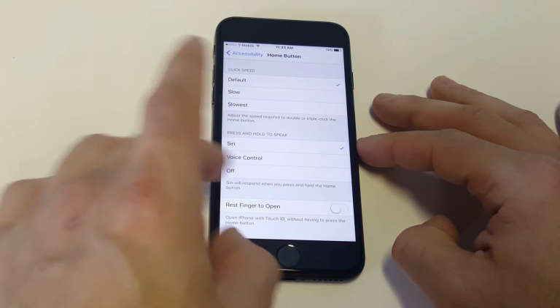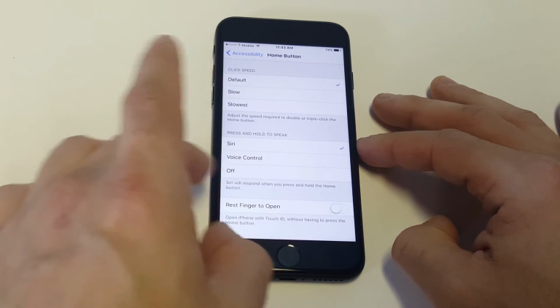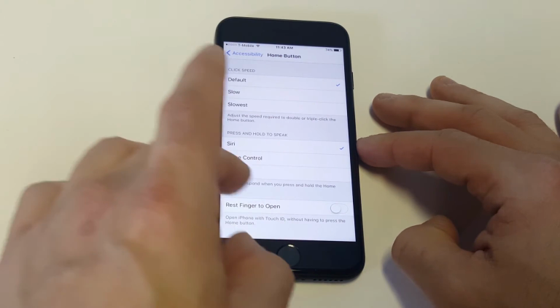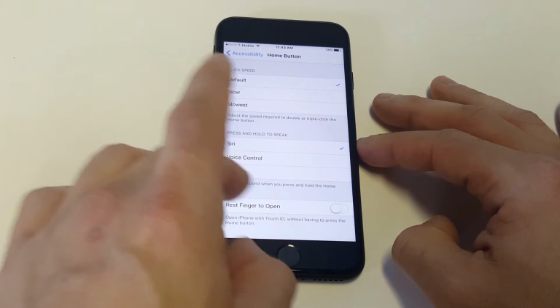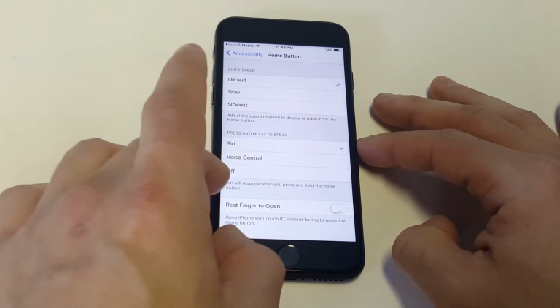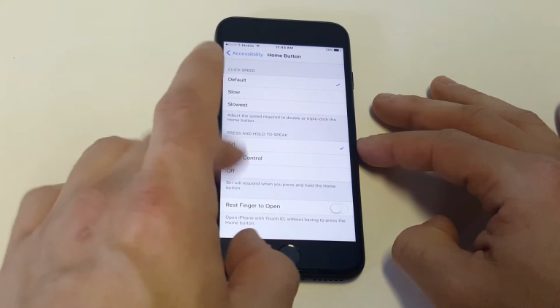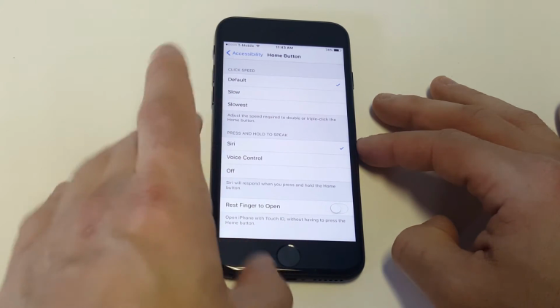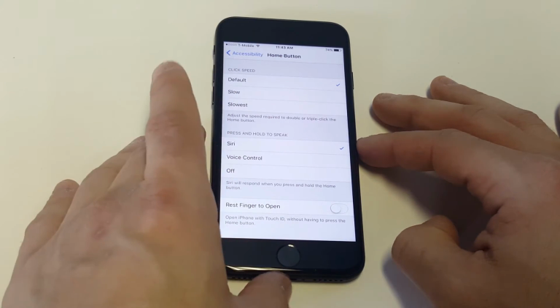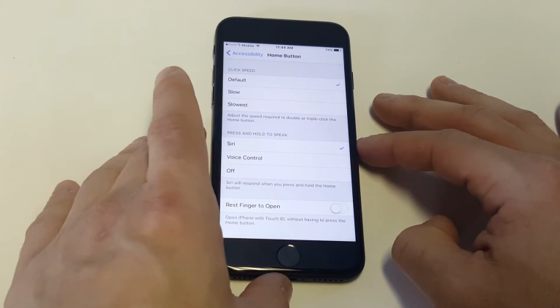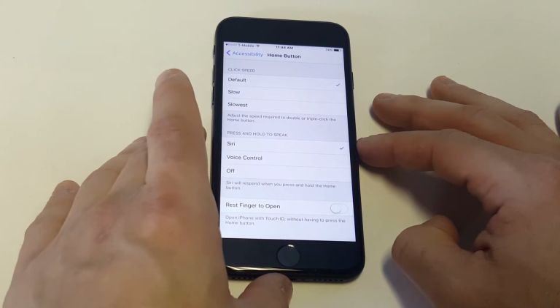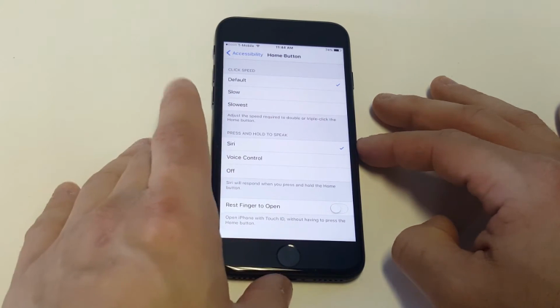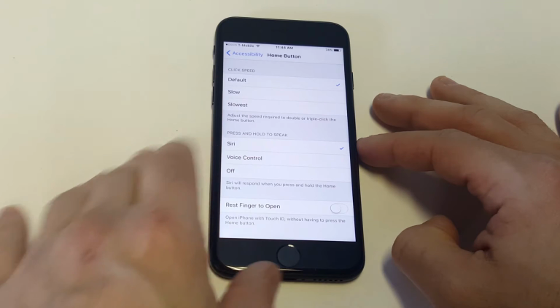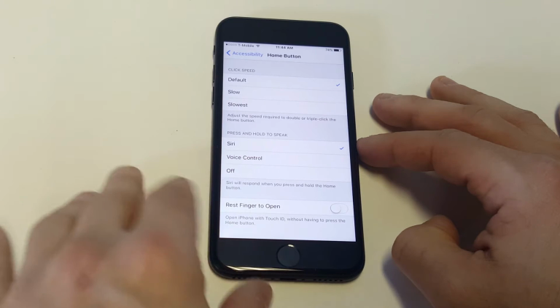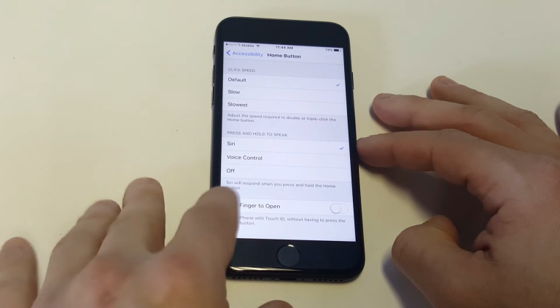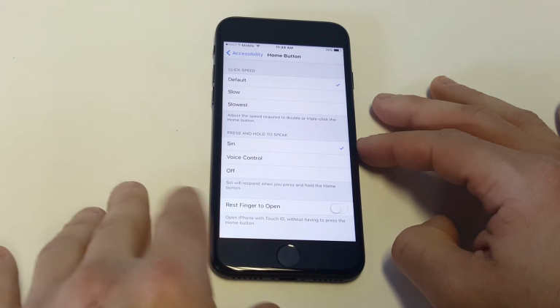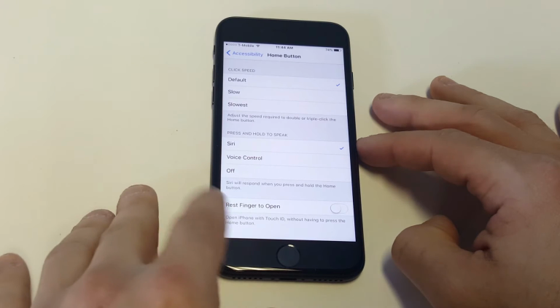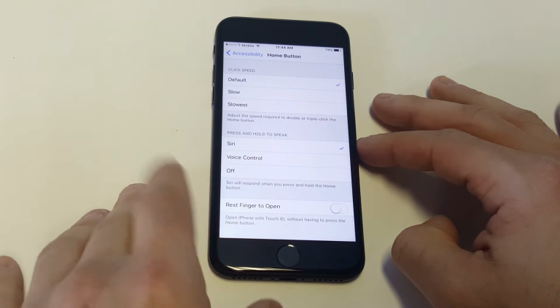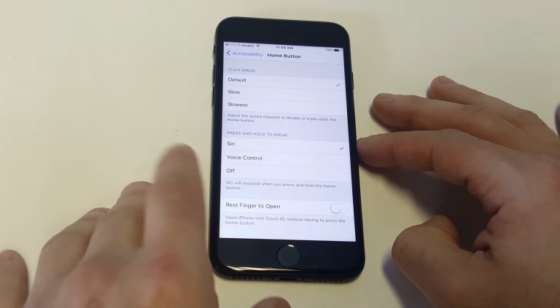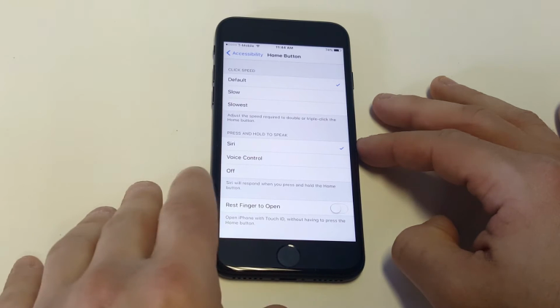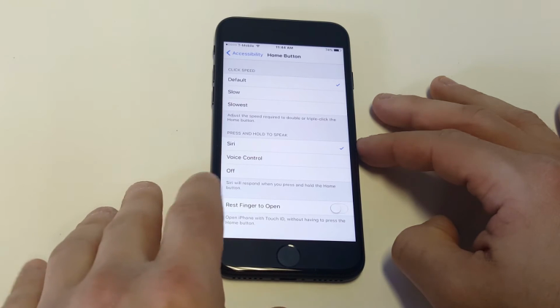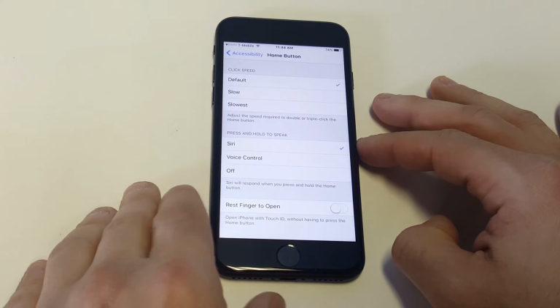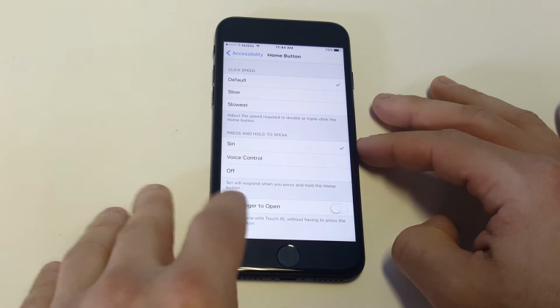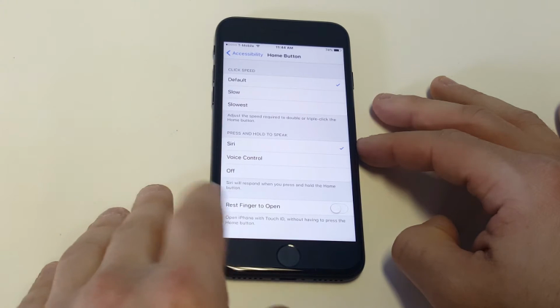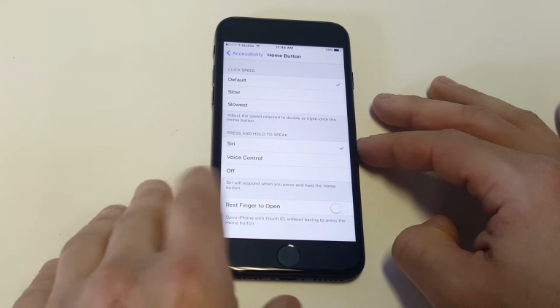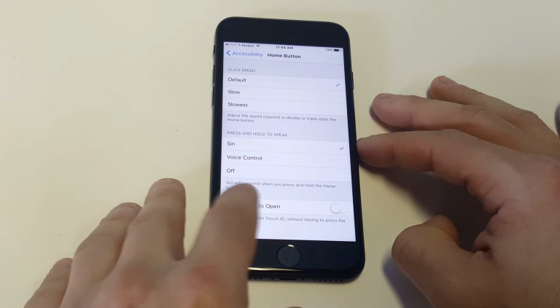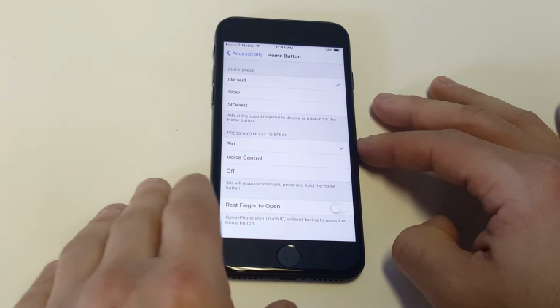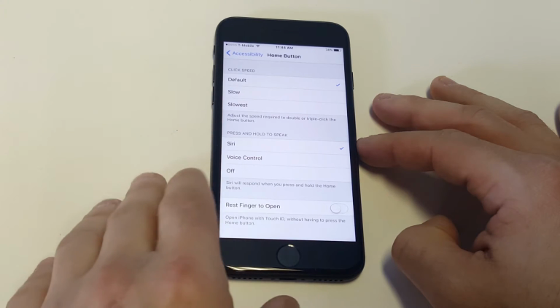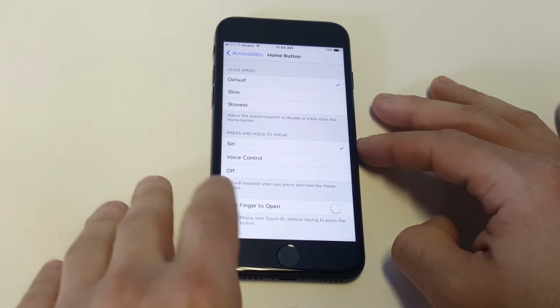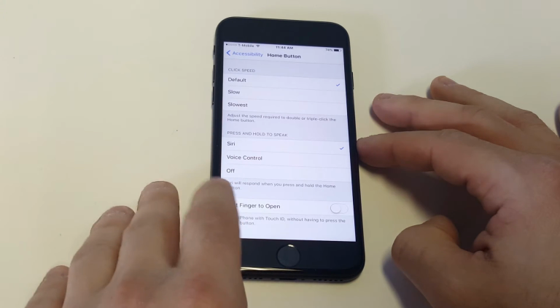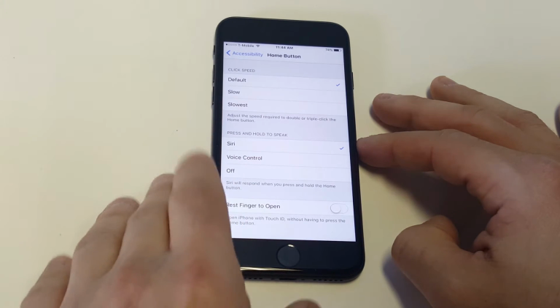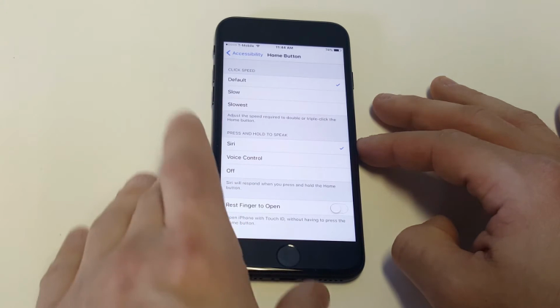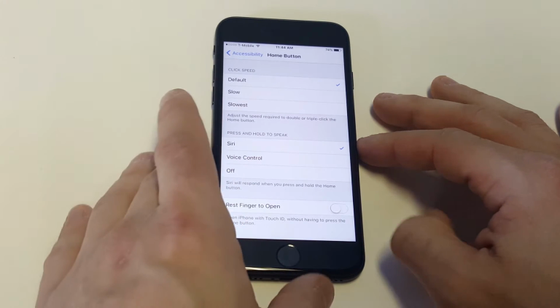There's a bottom option in there that says 'Rest your finger to open,' and under that there's a little prompt that says 'Open iPhone with Touch ID.'